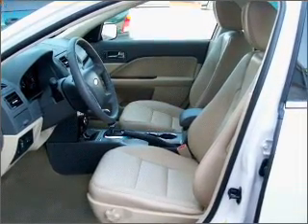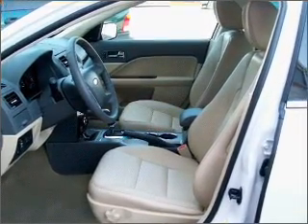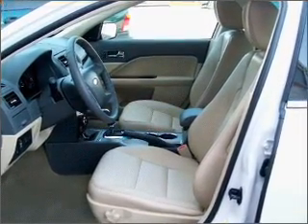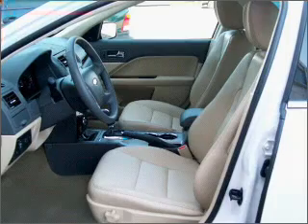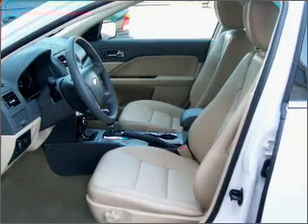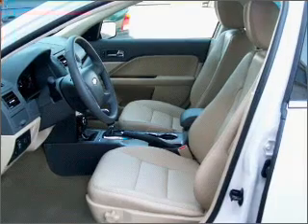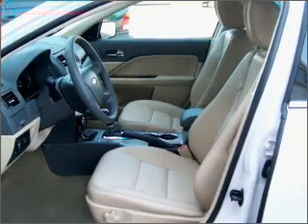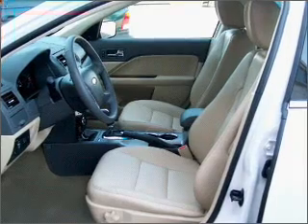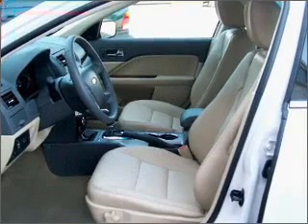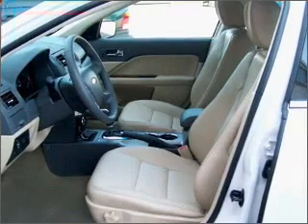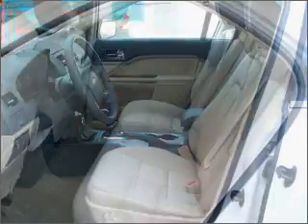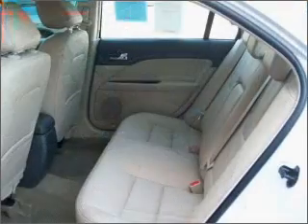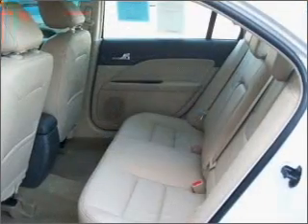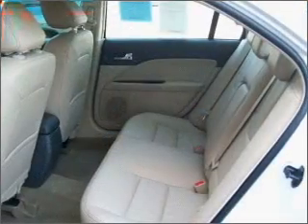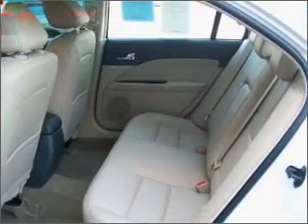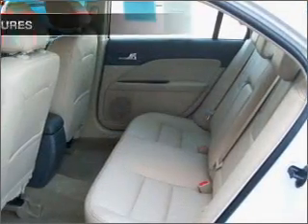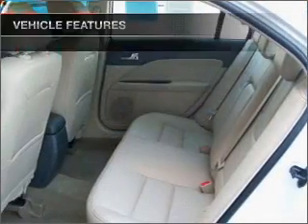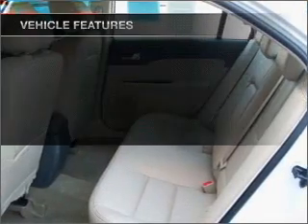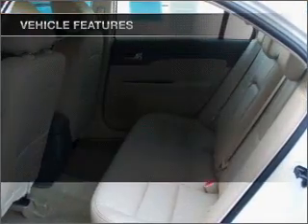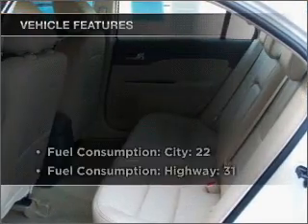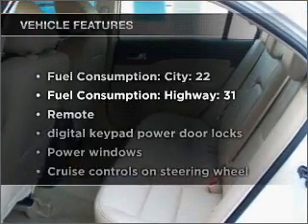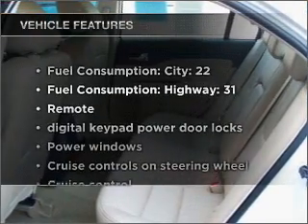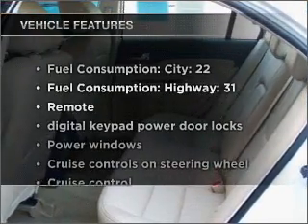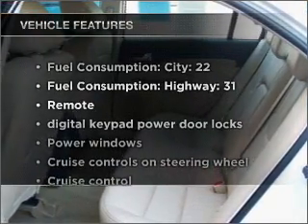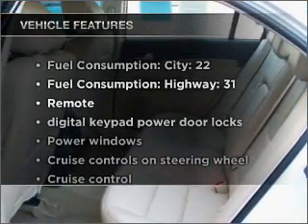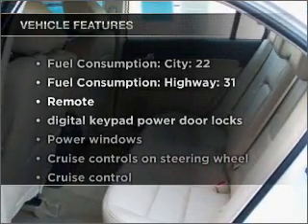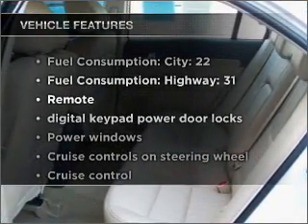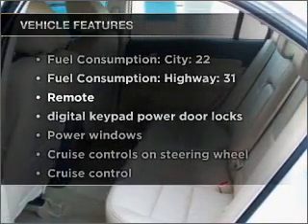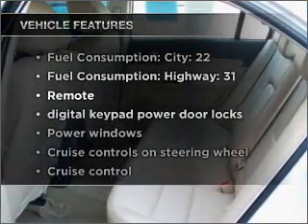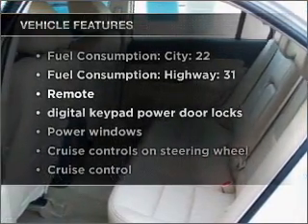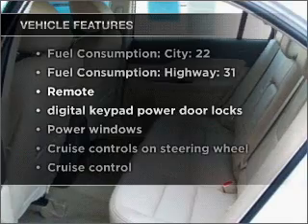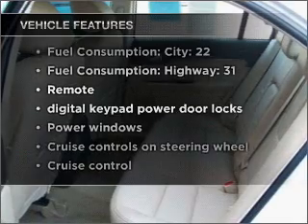The anti-lock braking system will keep you safe on the road. Plus, enjoy these notable features that are included in this vehicle.